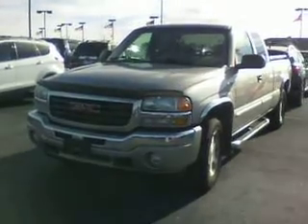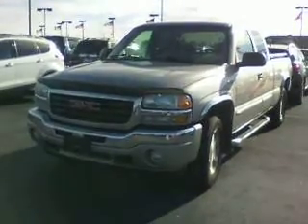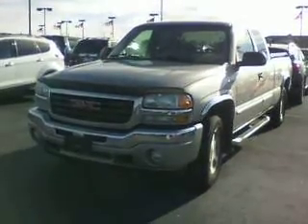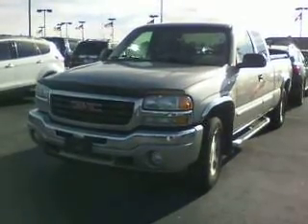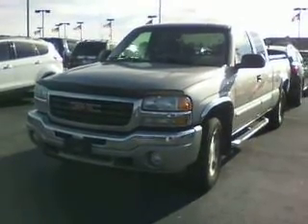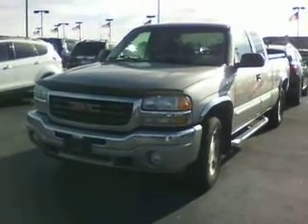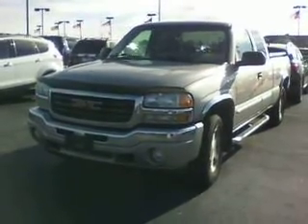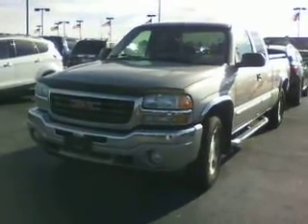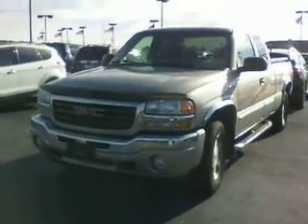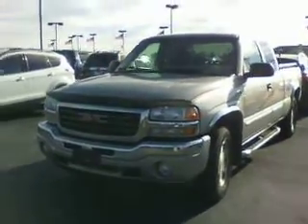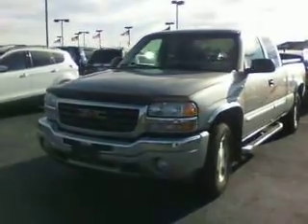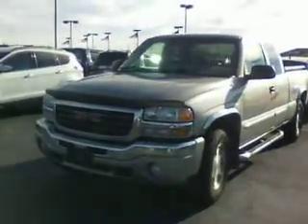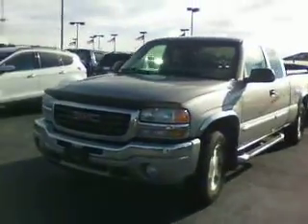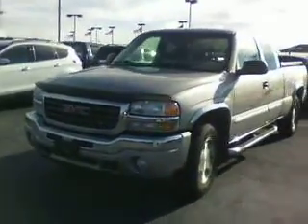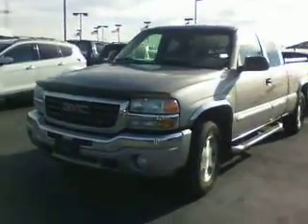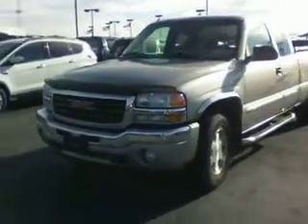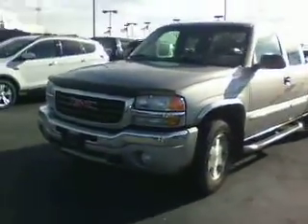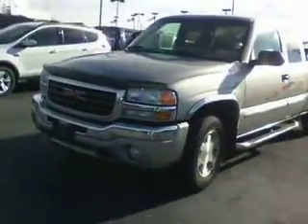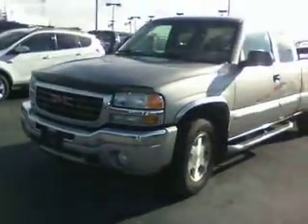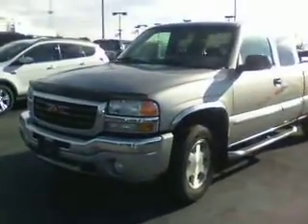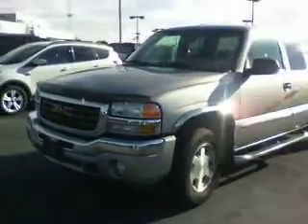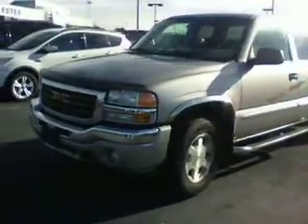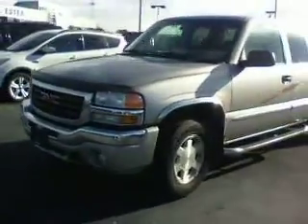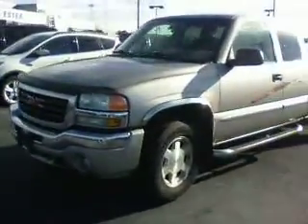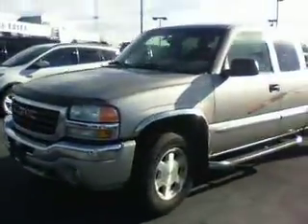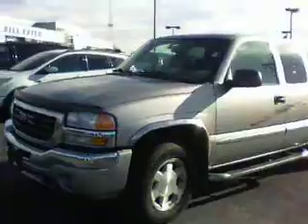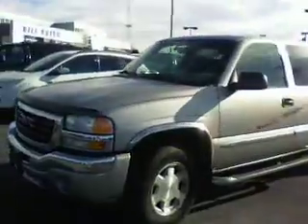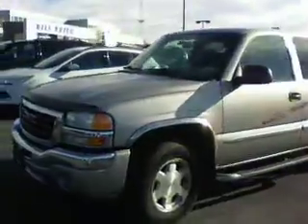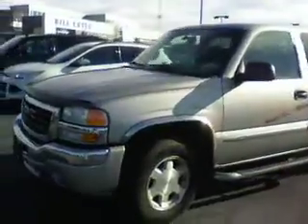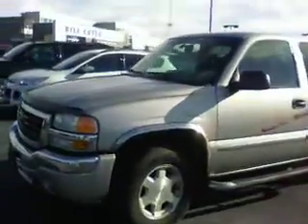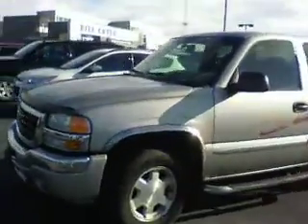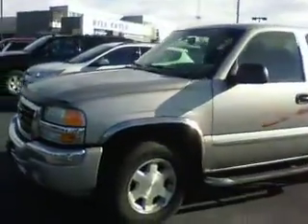Hello, this is Tony Lenn with Bill Estes Ford doing a video of the GMC you had inquired about.